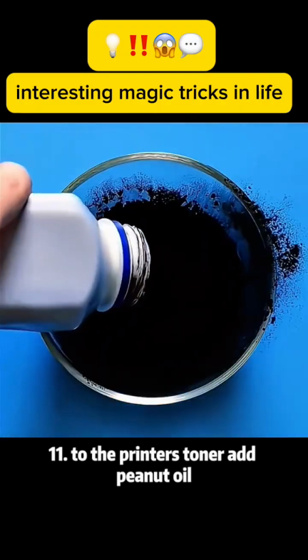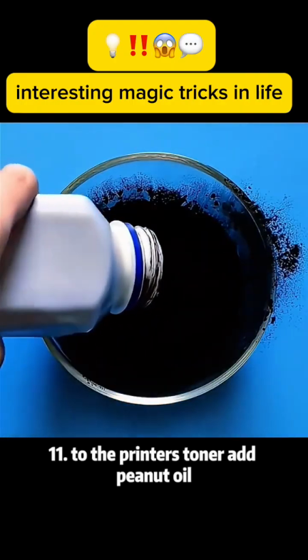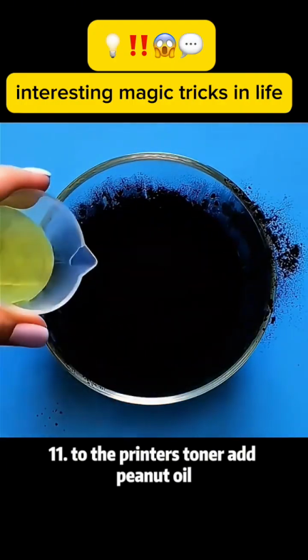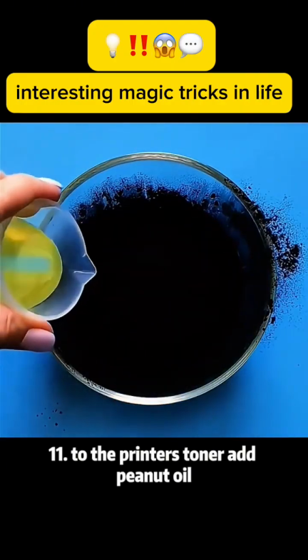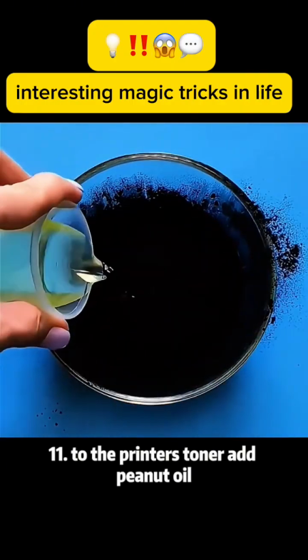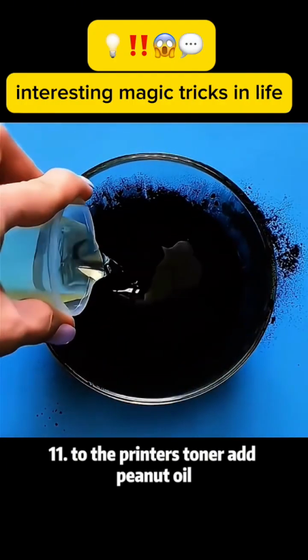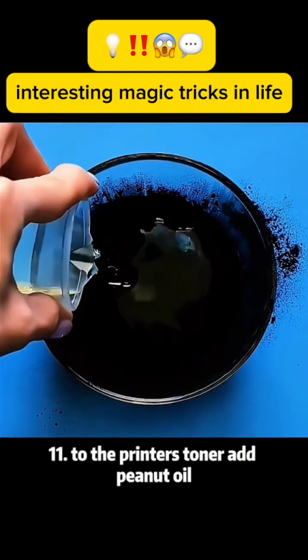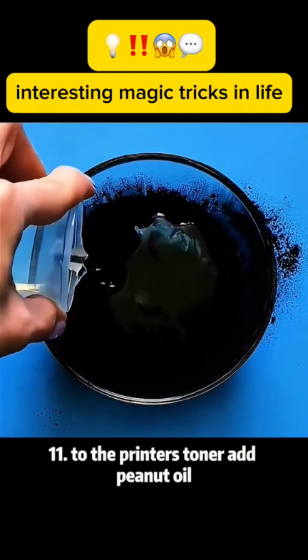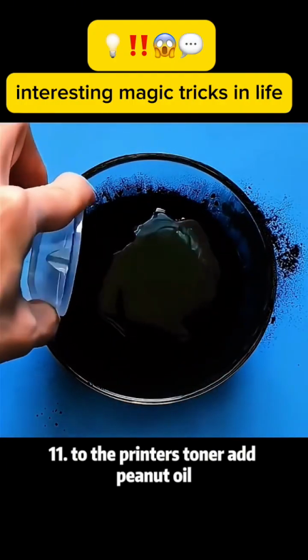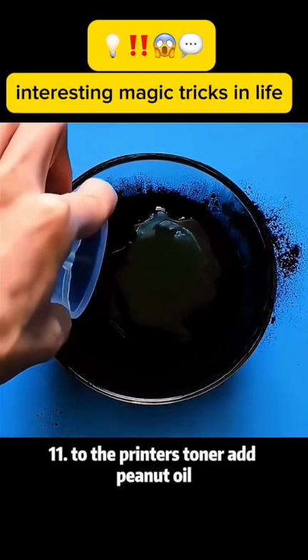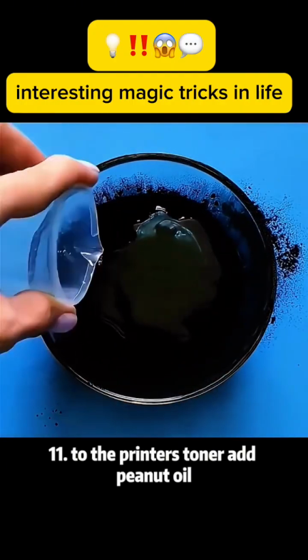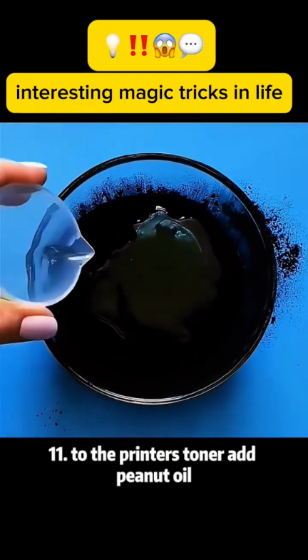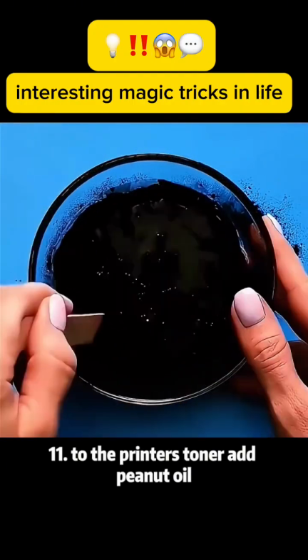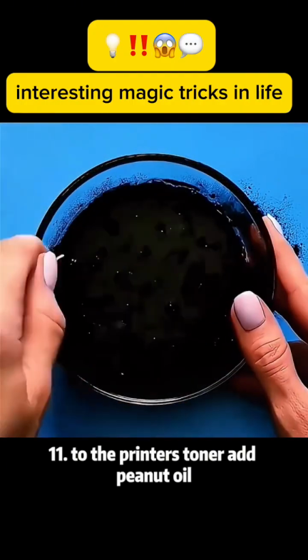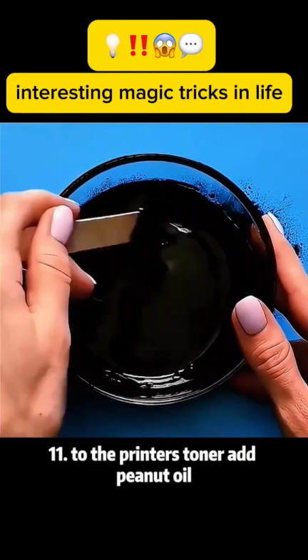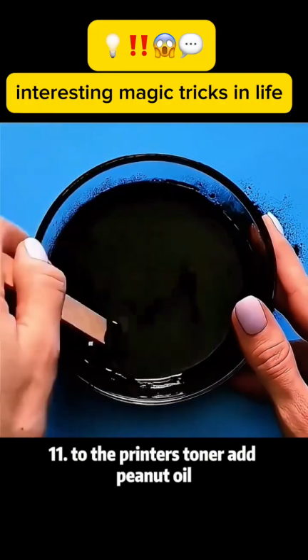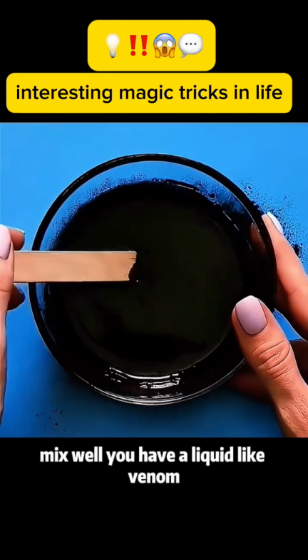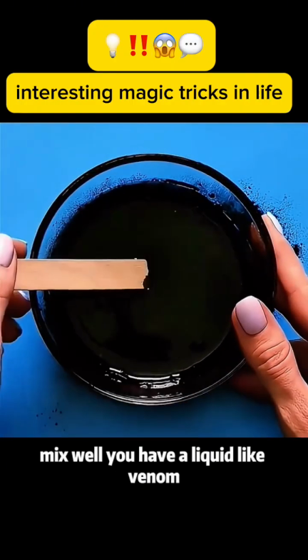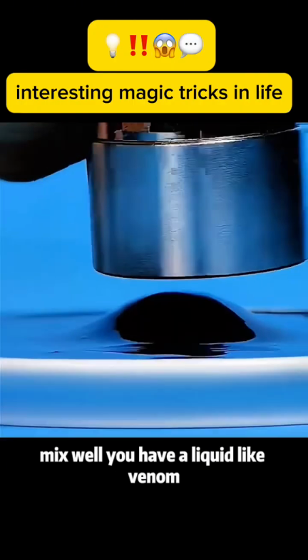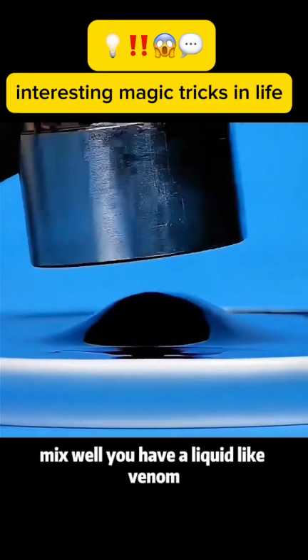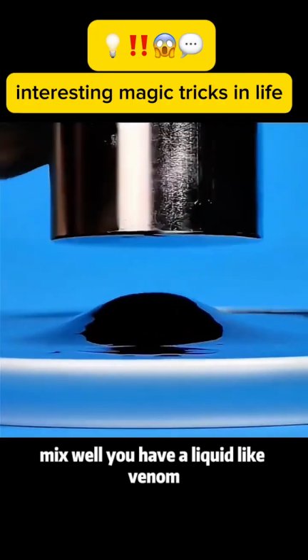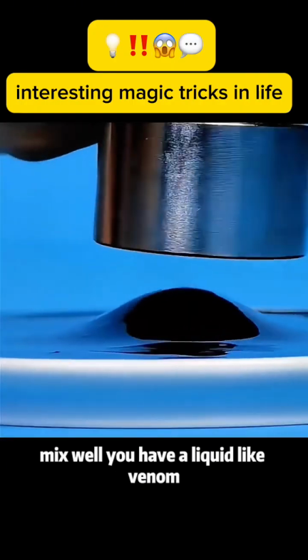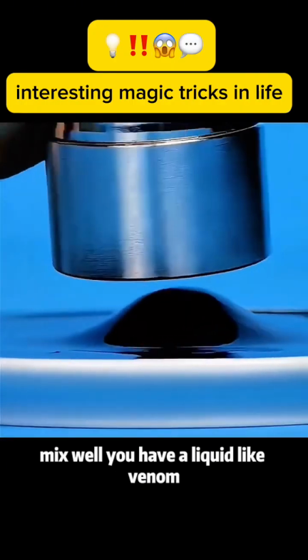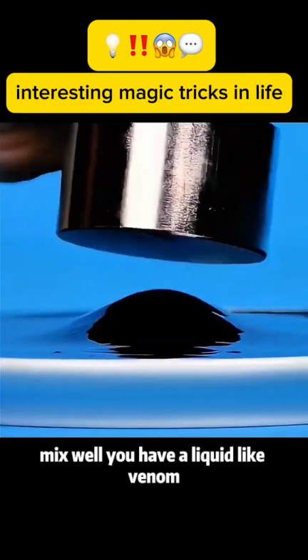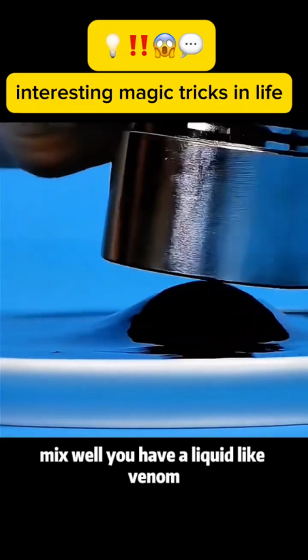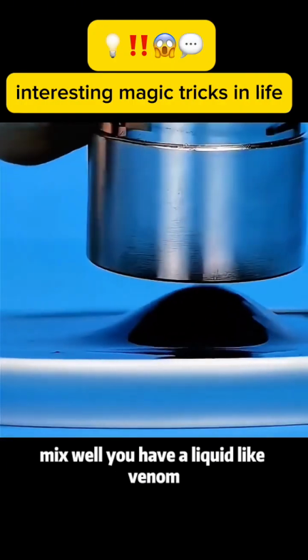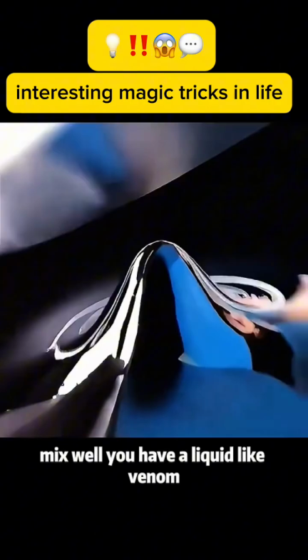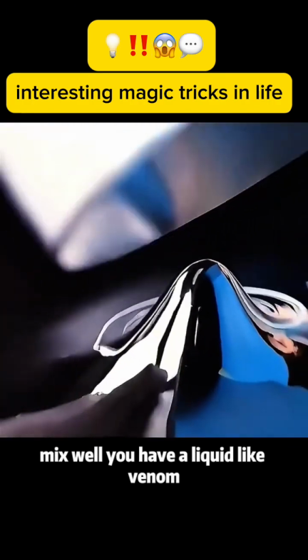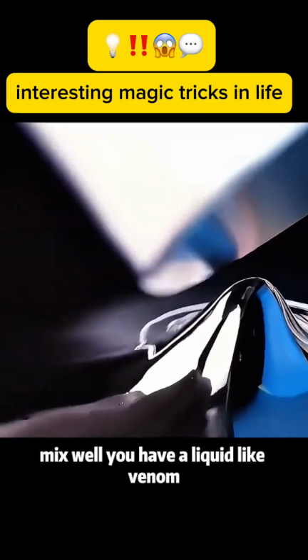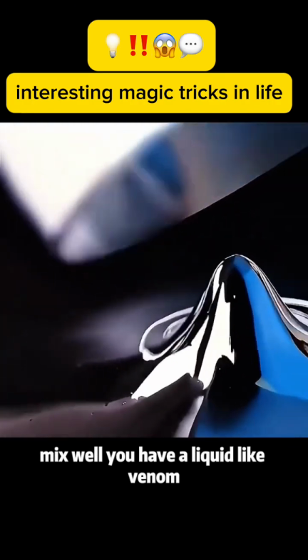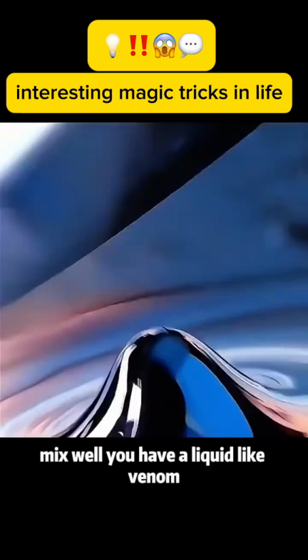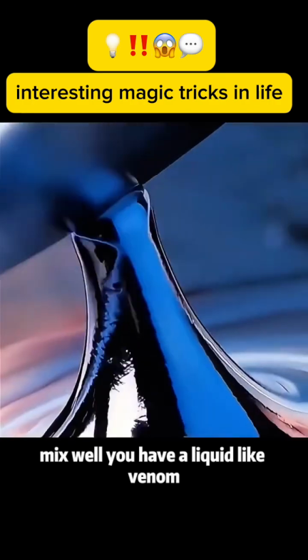Magic trick 11: To a printer's toner, add peanut oil and mix well. You have a liquid that looks like venom.